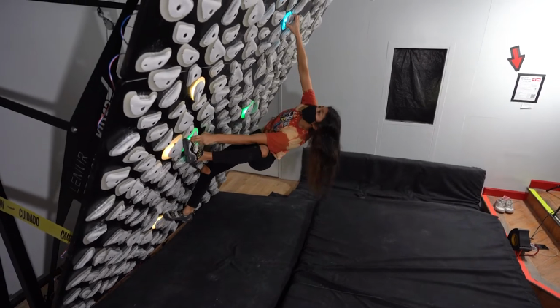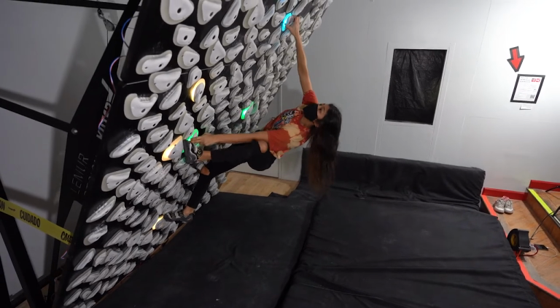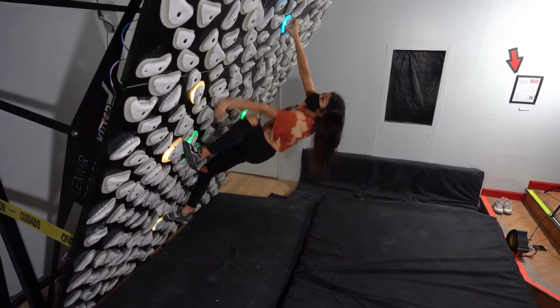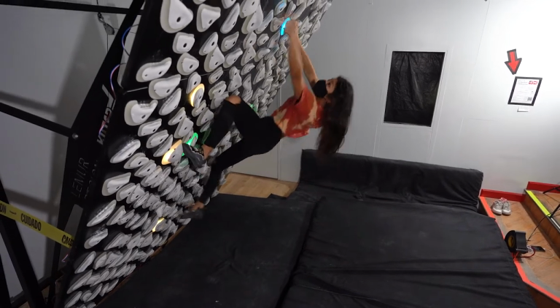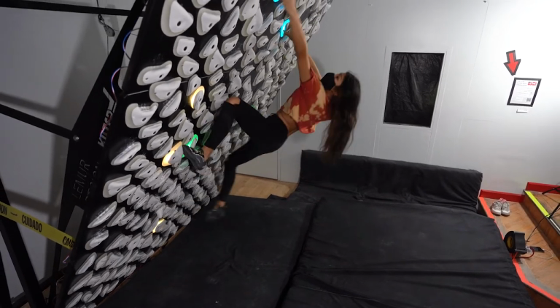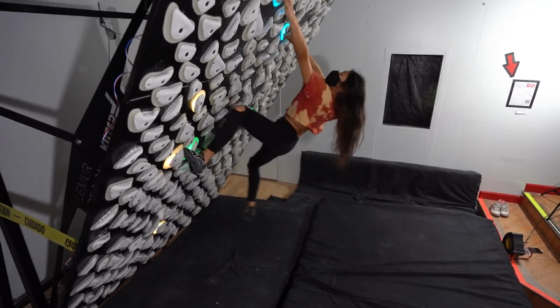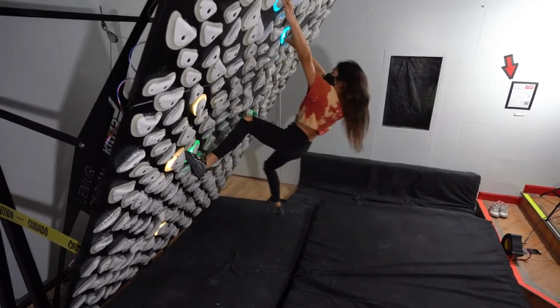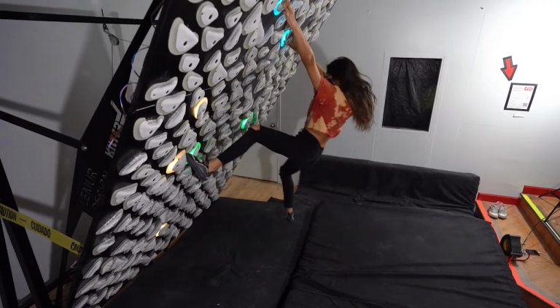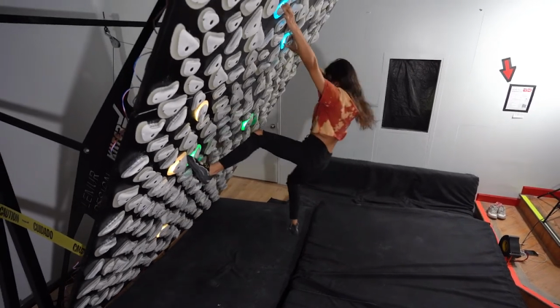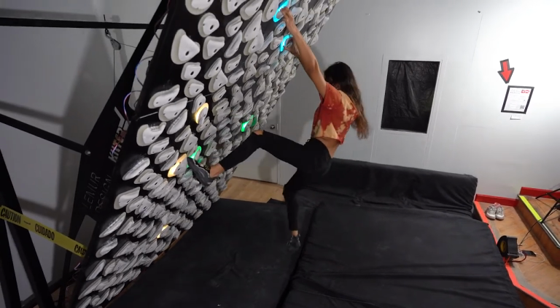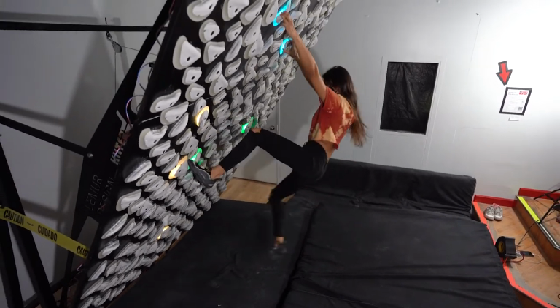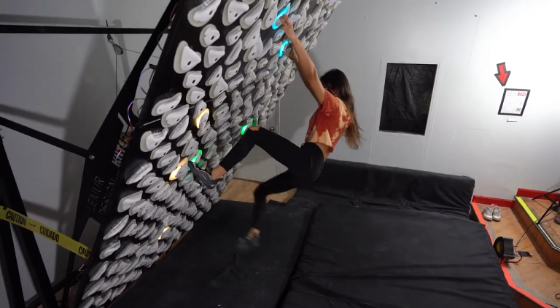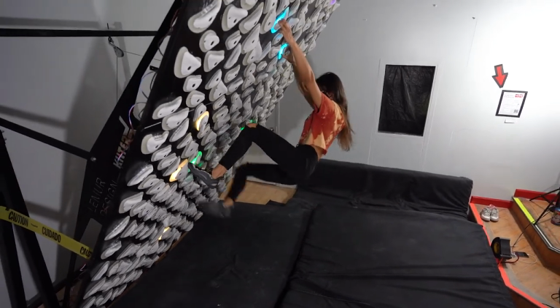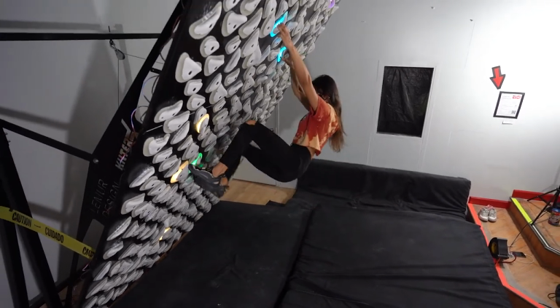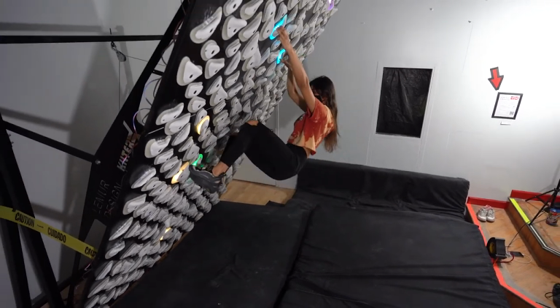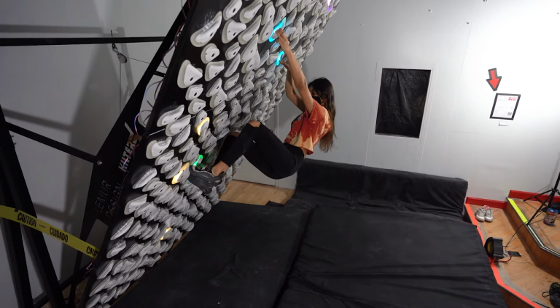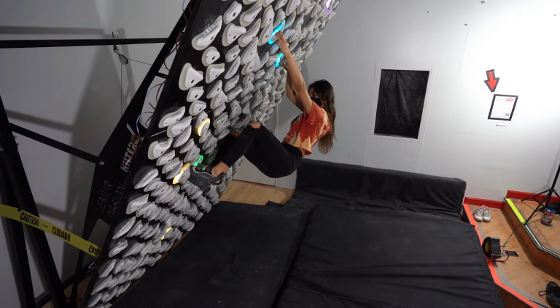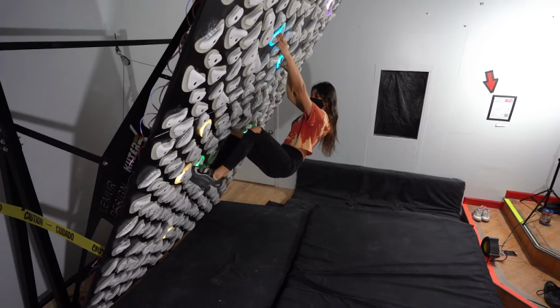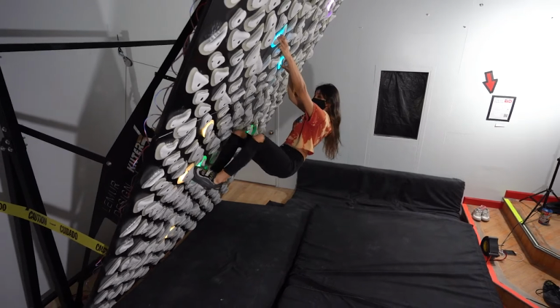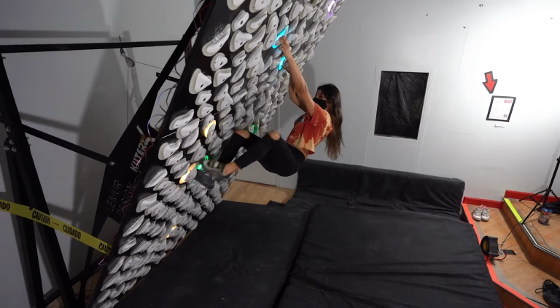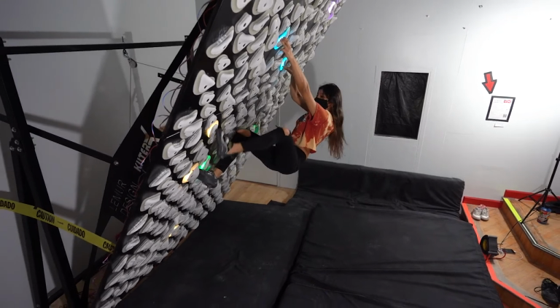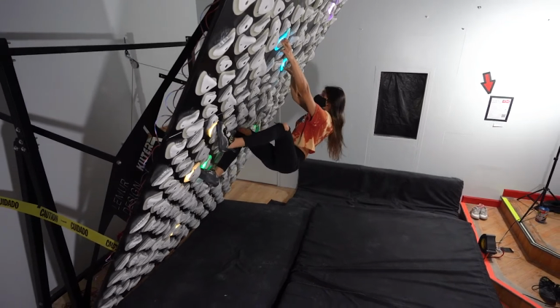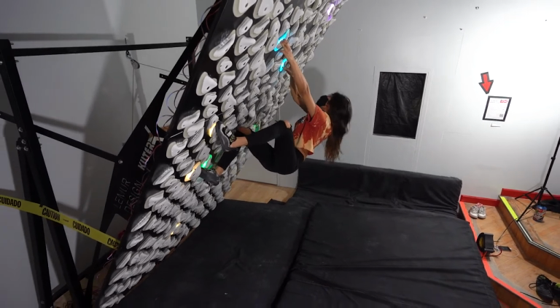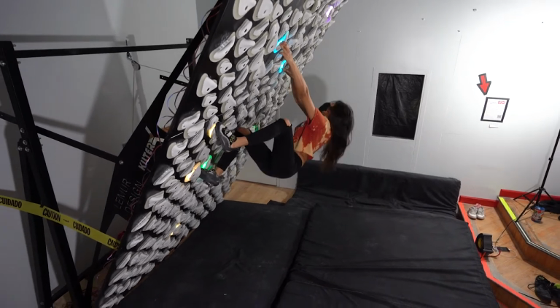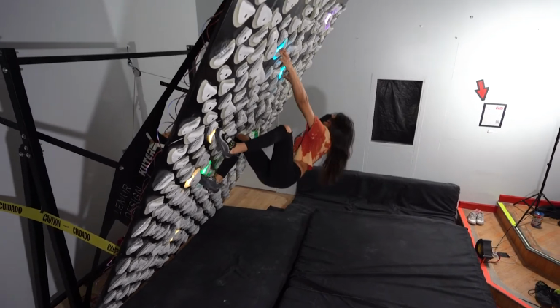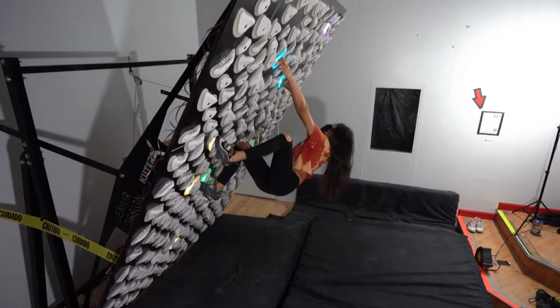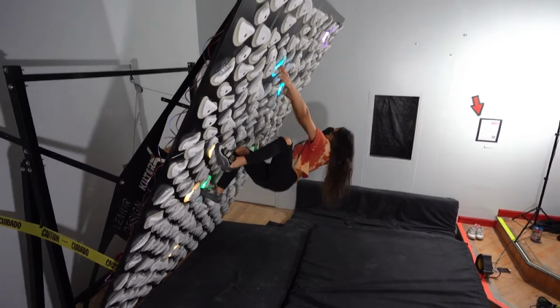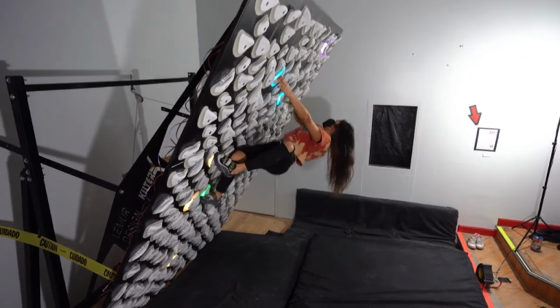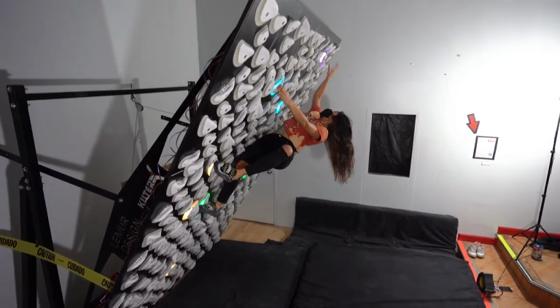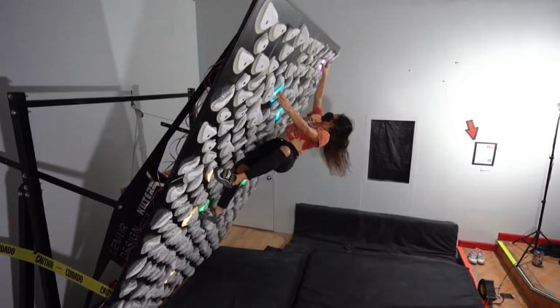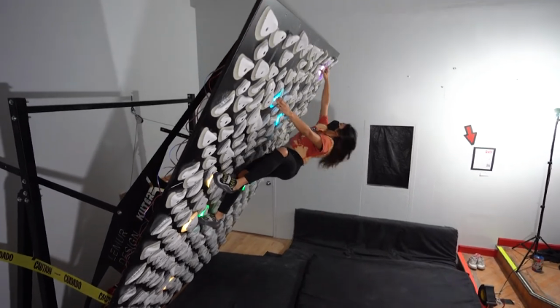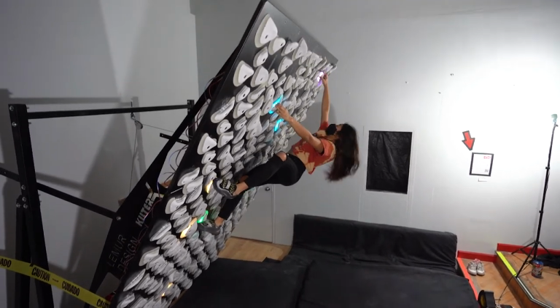Build your own climb, climb it, save it, send it to the next person to climb.